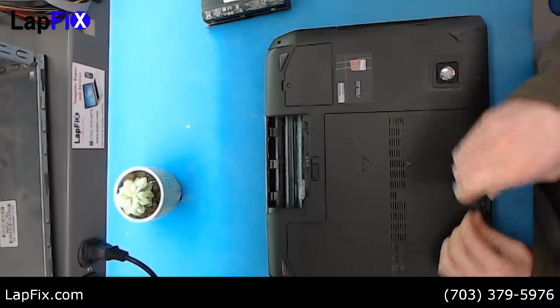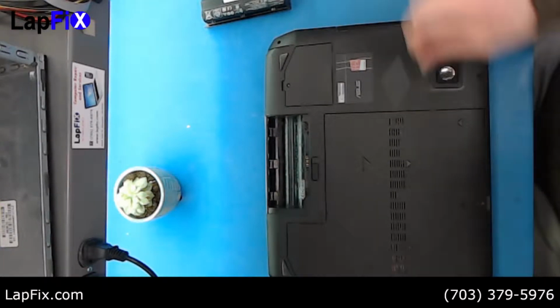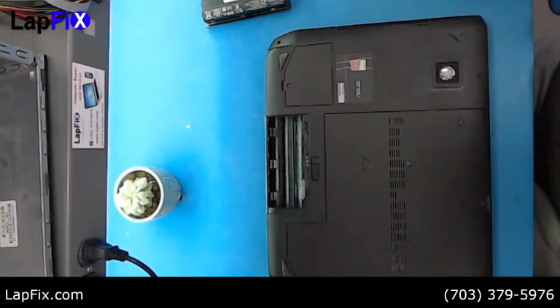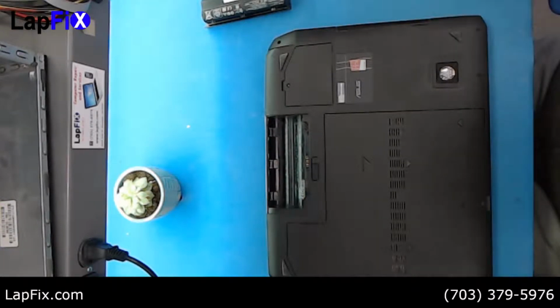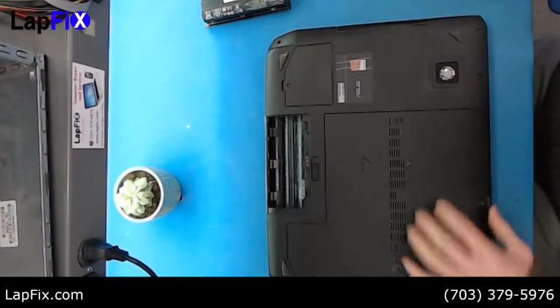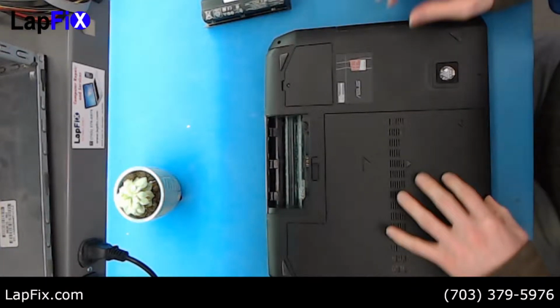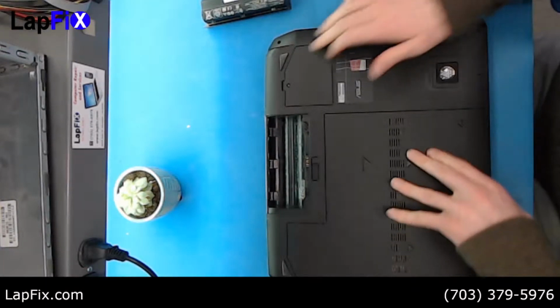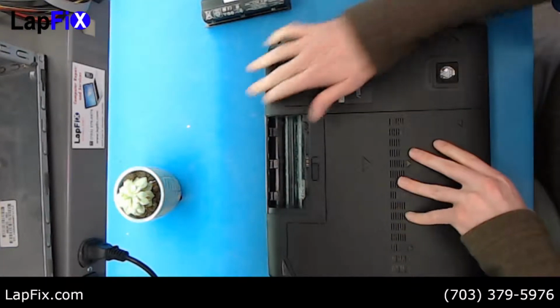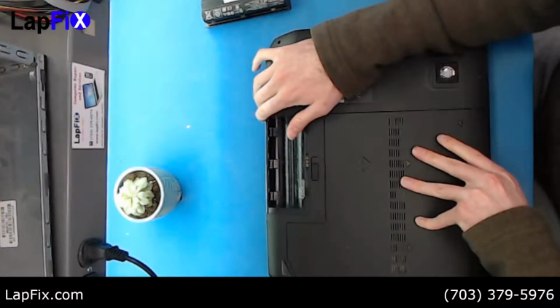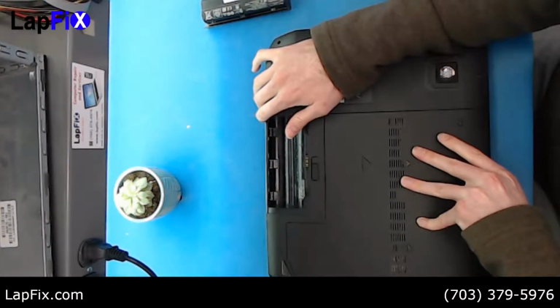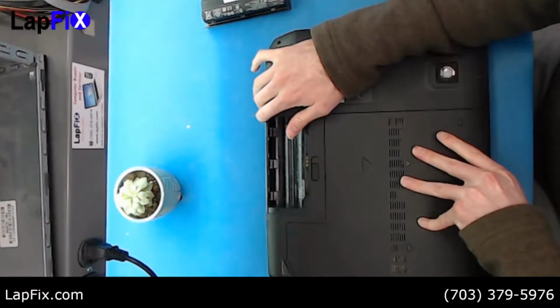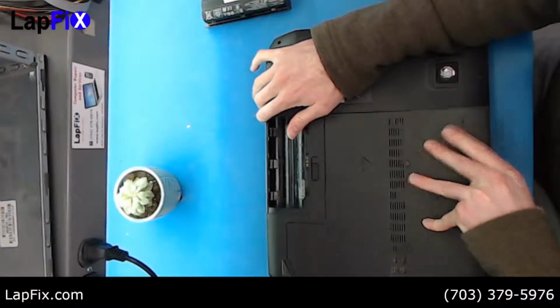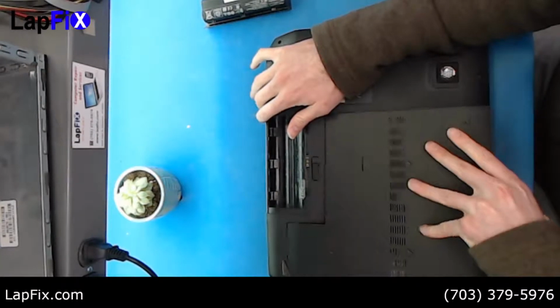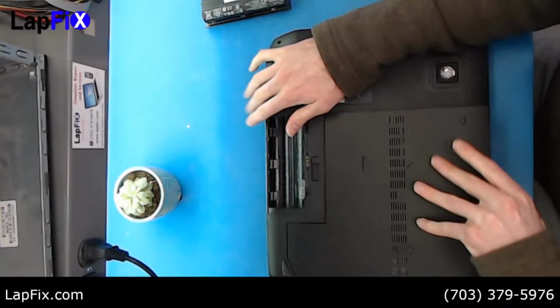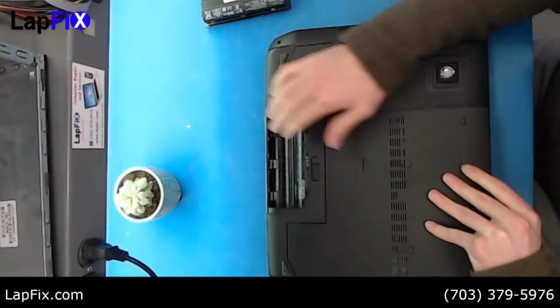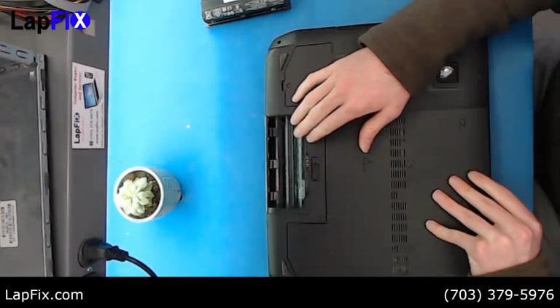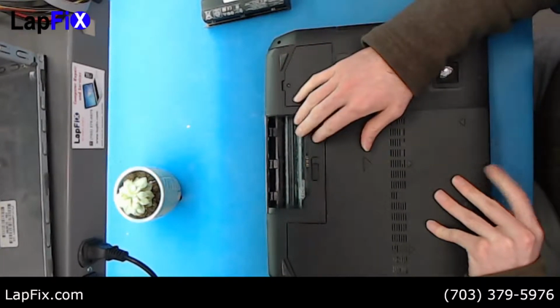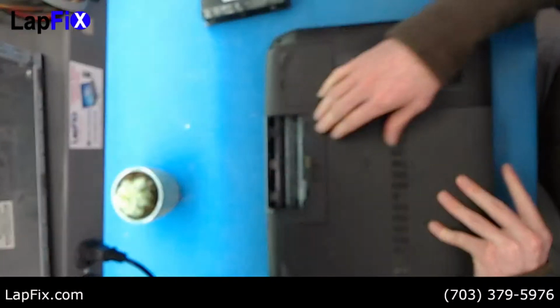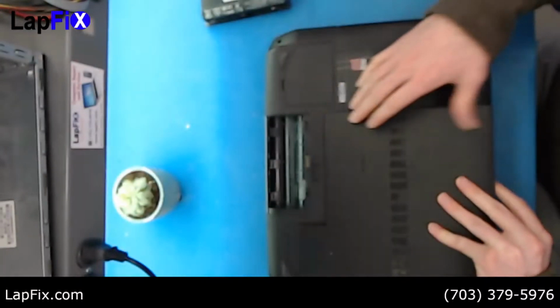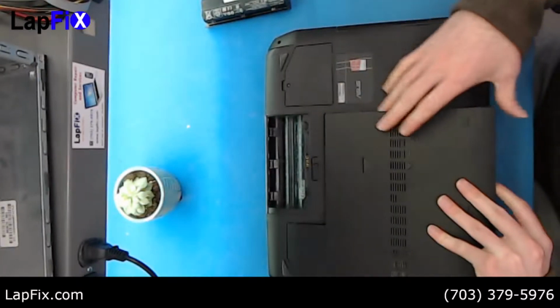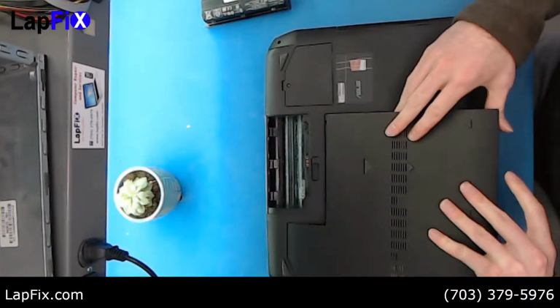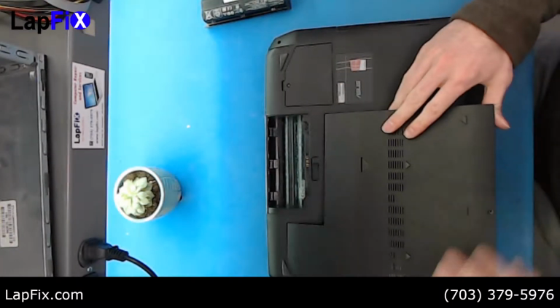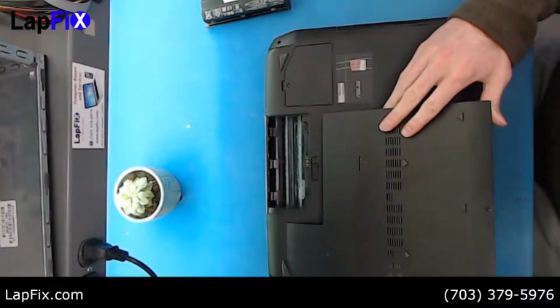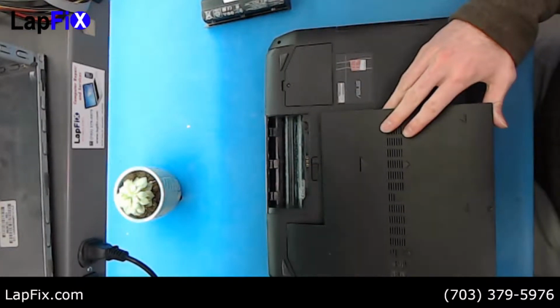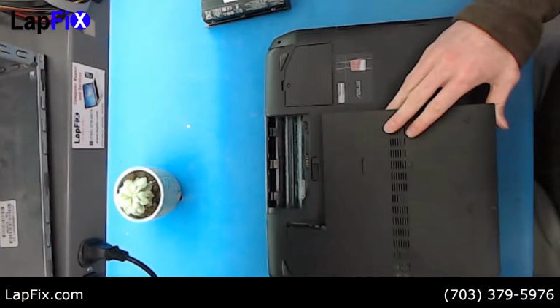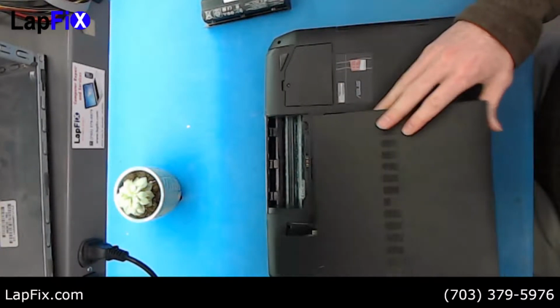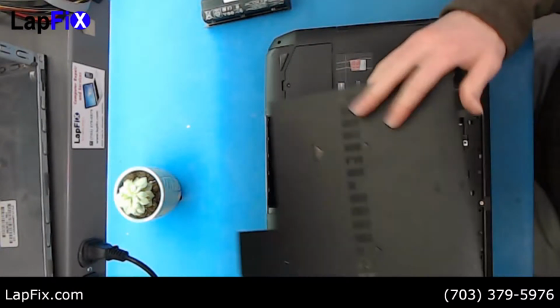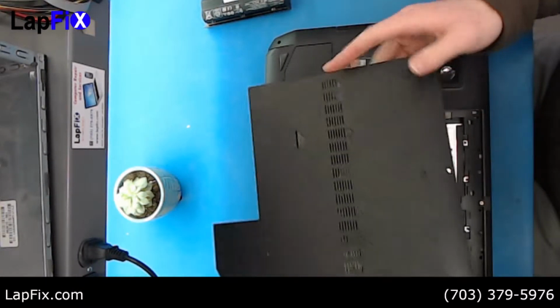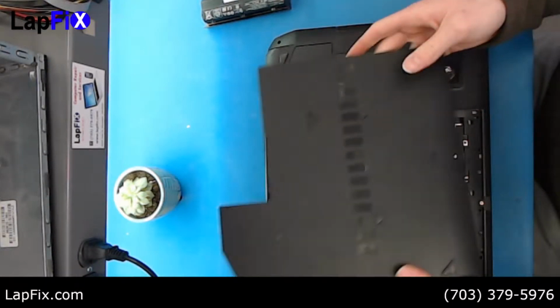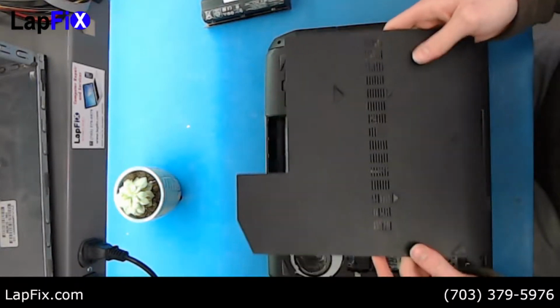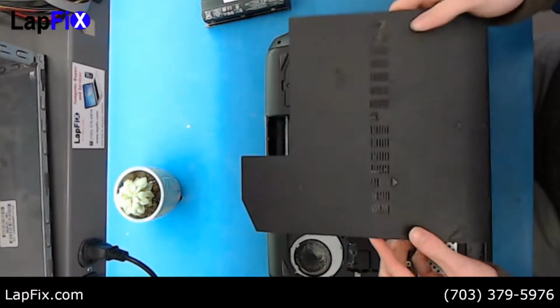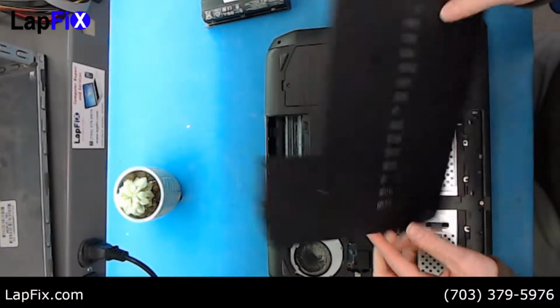Alright, so we took off that screw. Now we just pop it up — this comes up just like that.